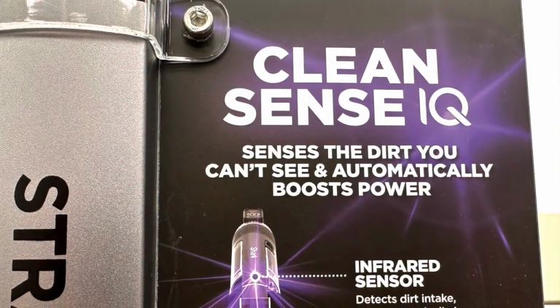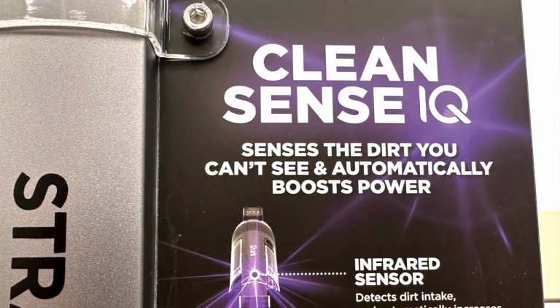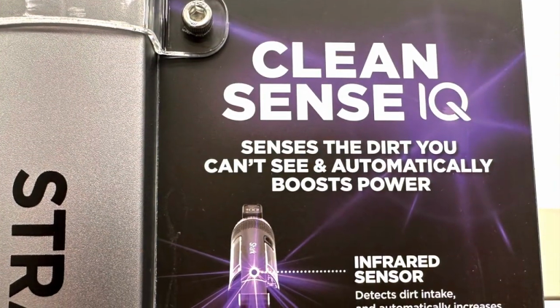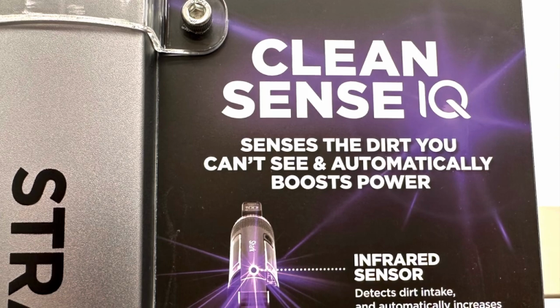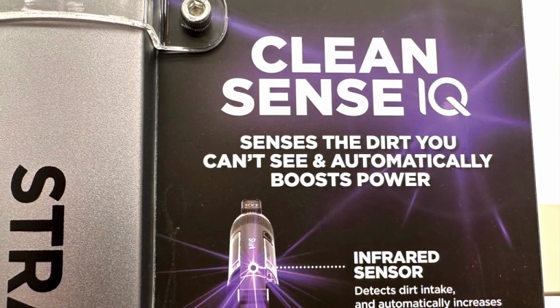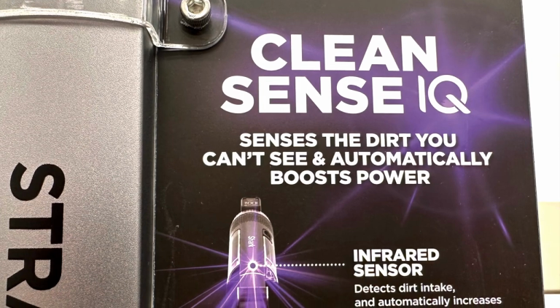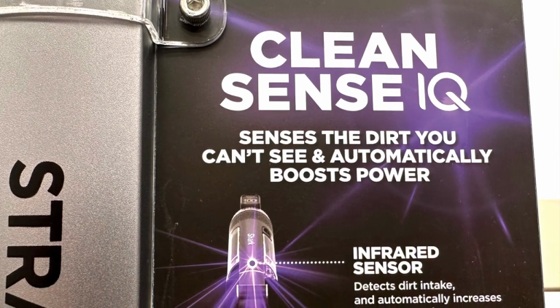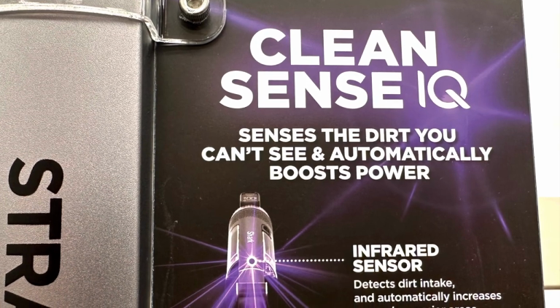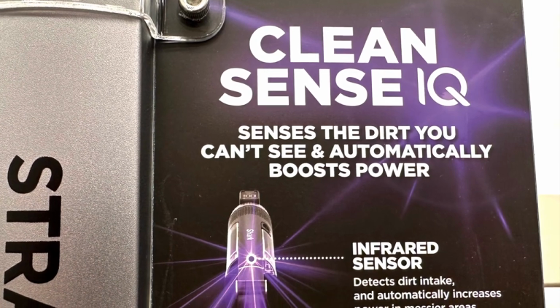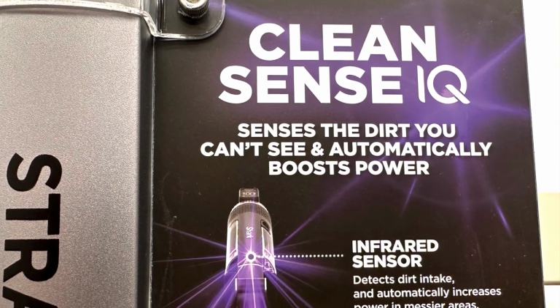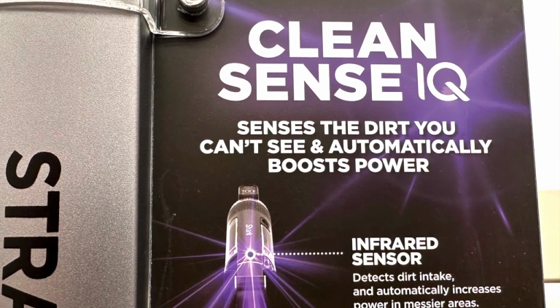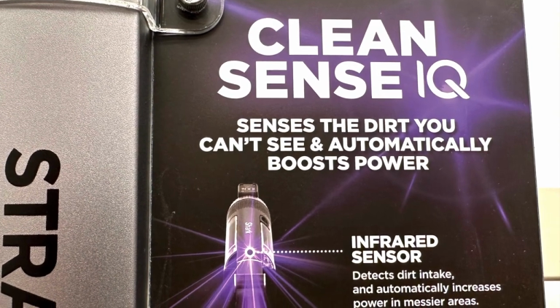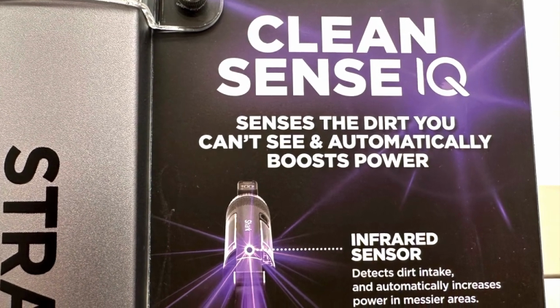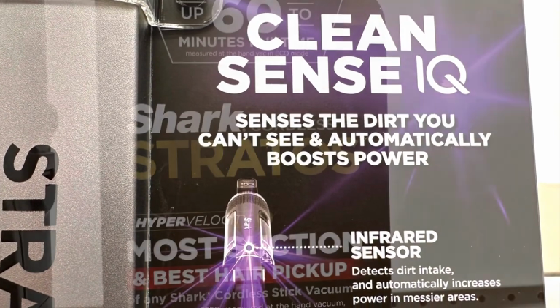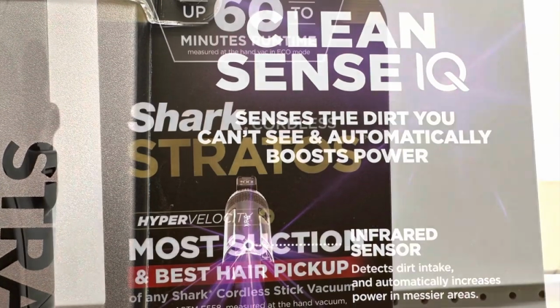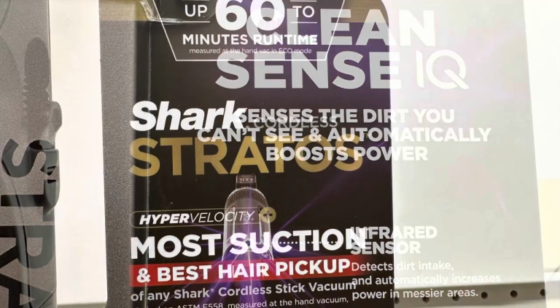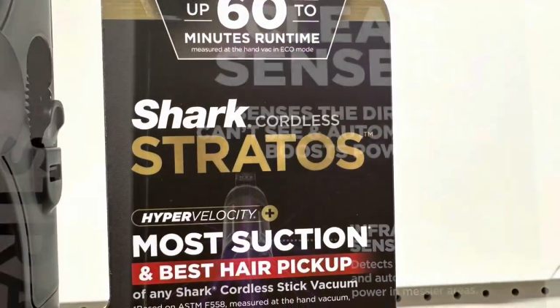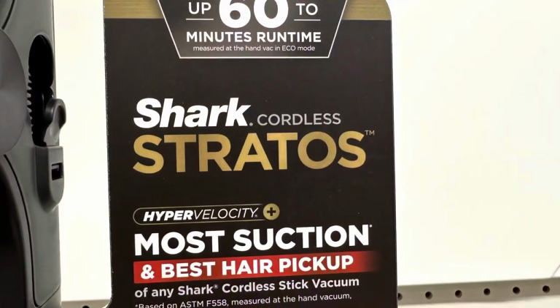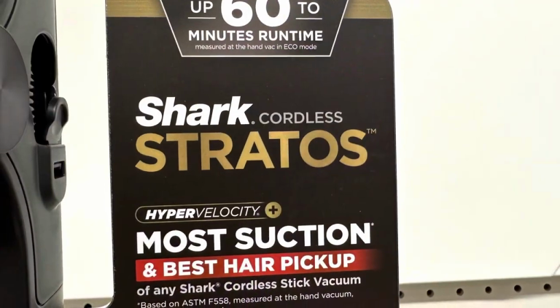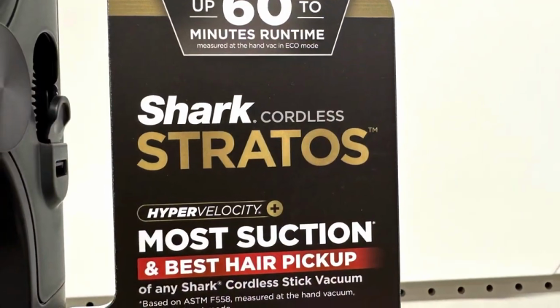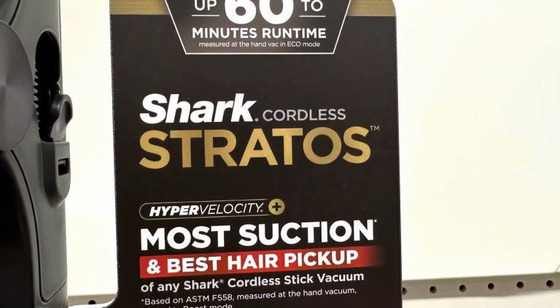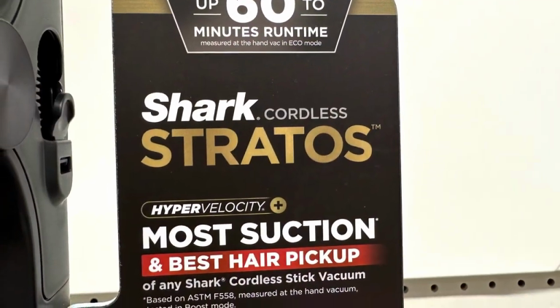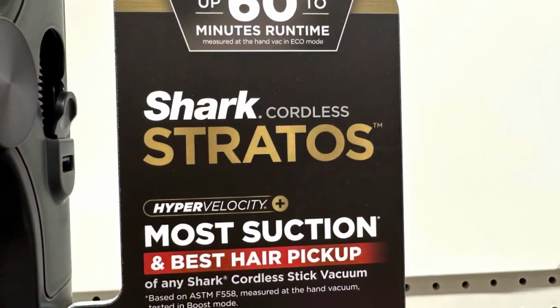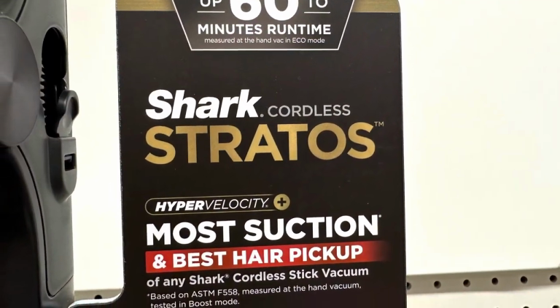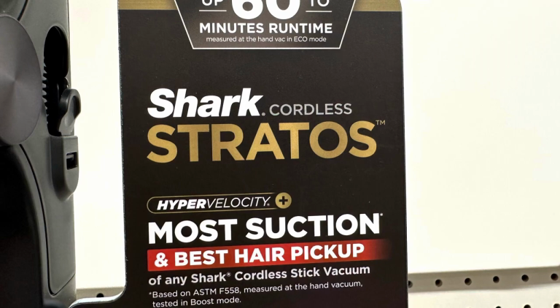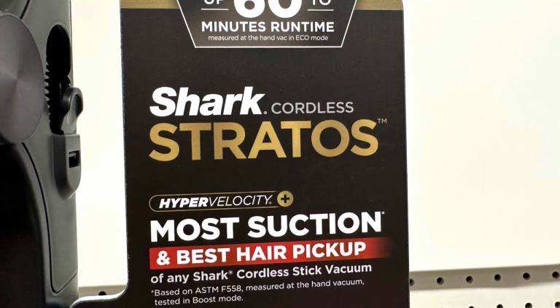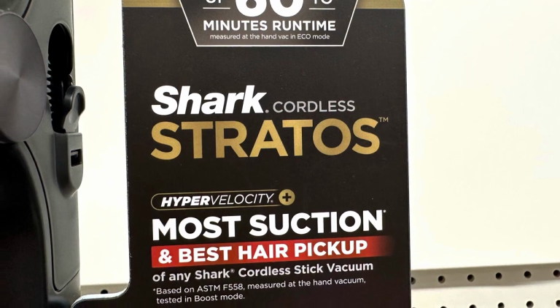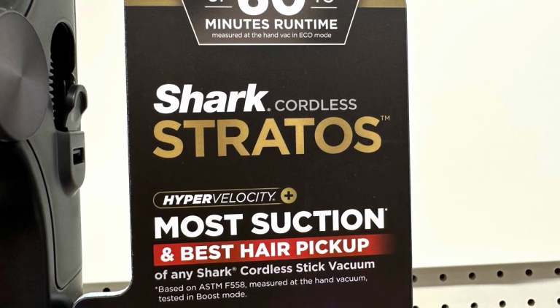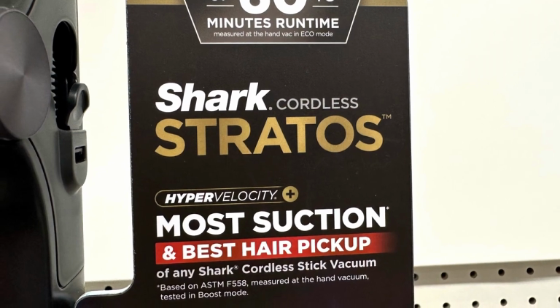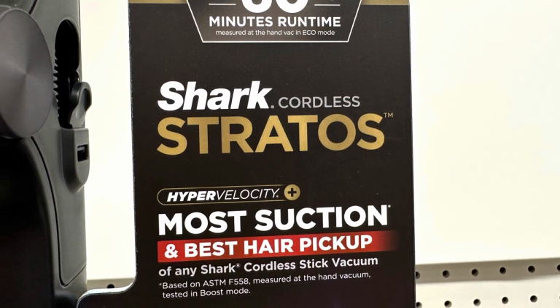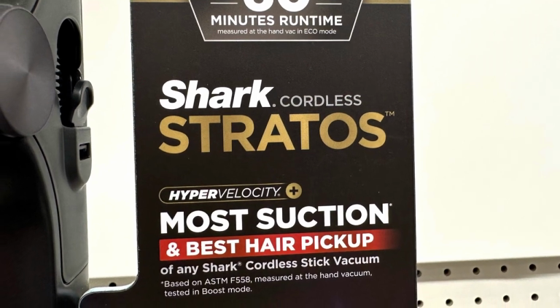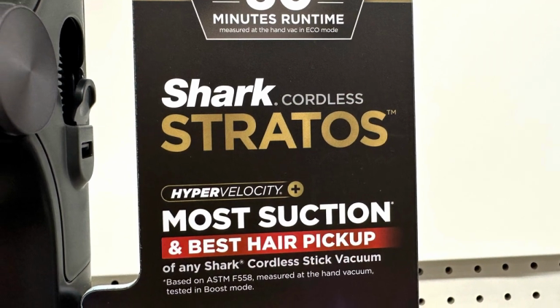Having a HEPA filter should really be an absolute minimum when you're considering buying any sort of vacuum.